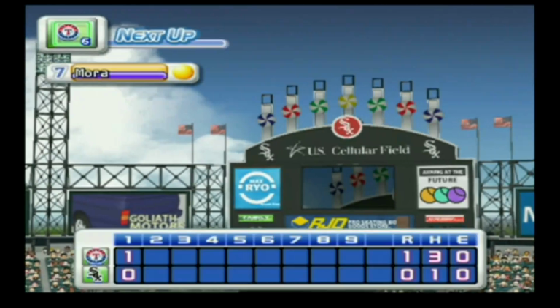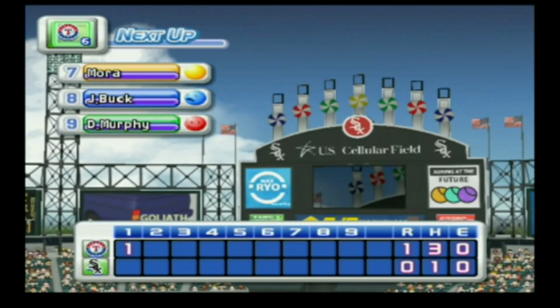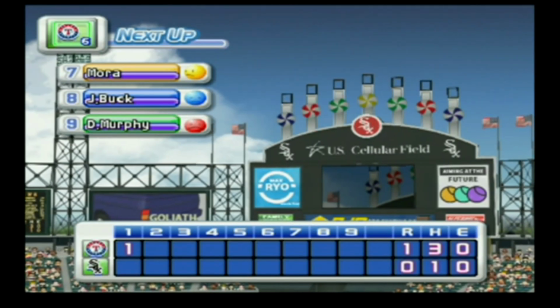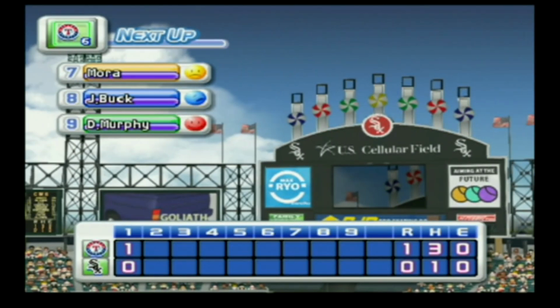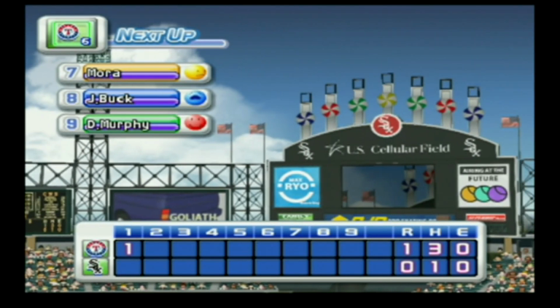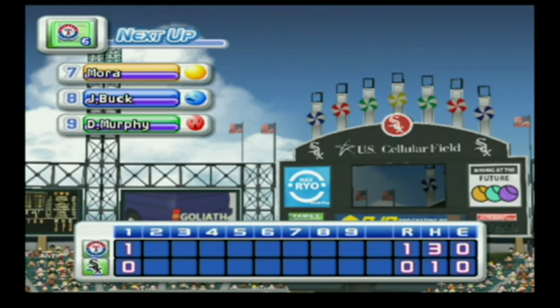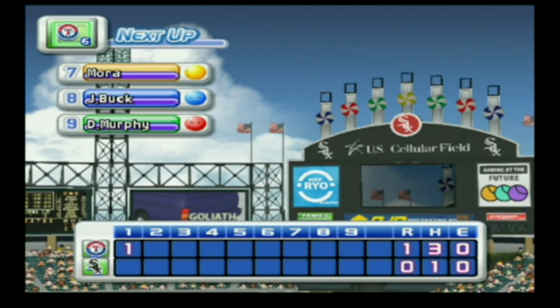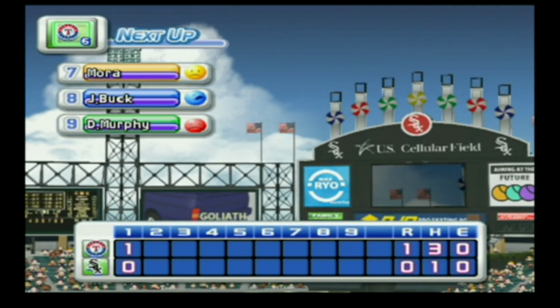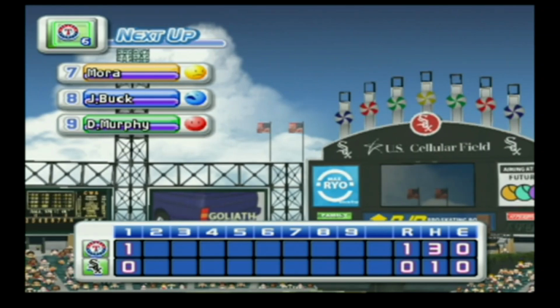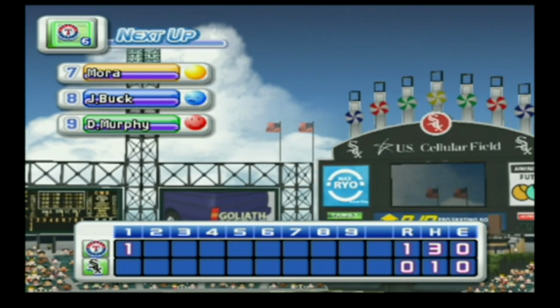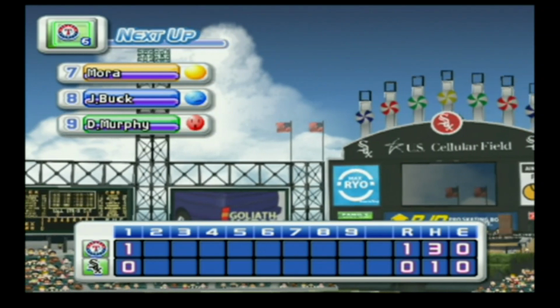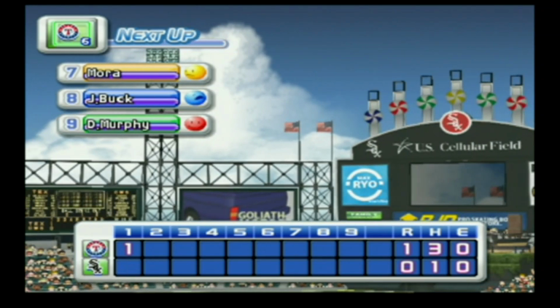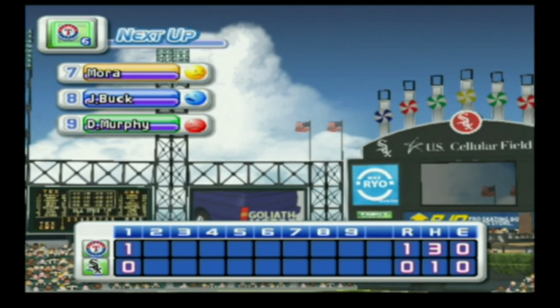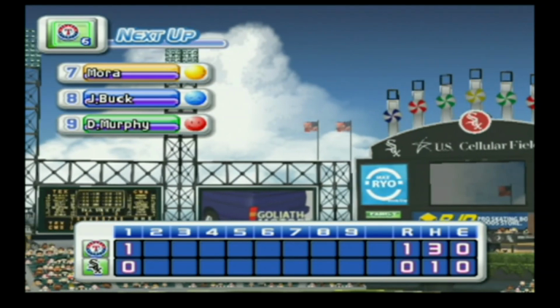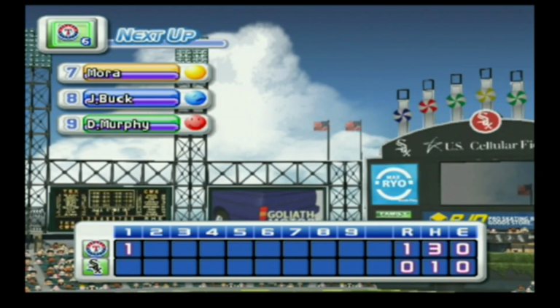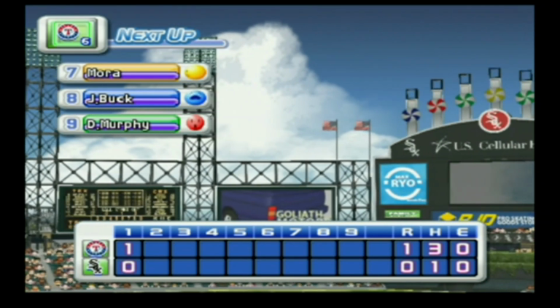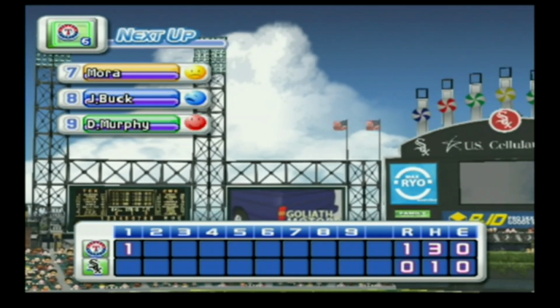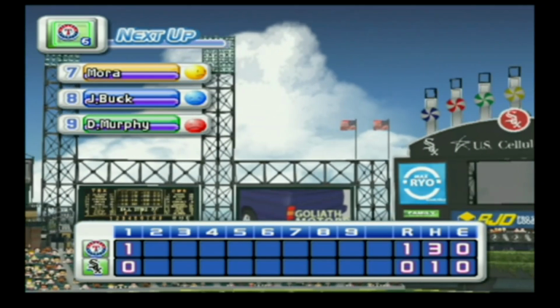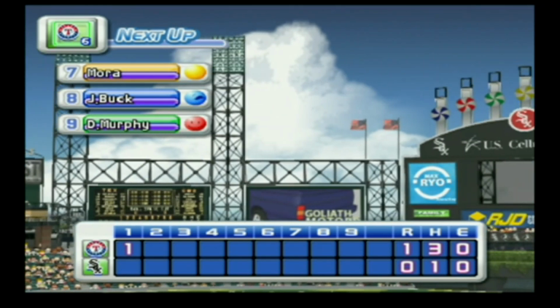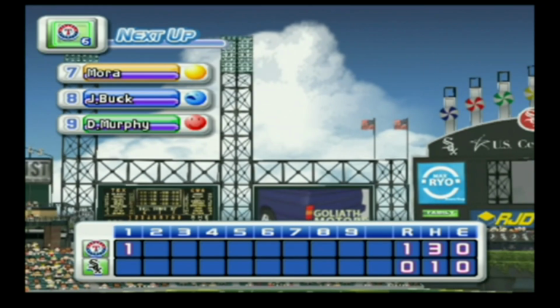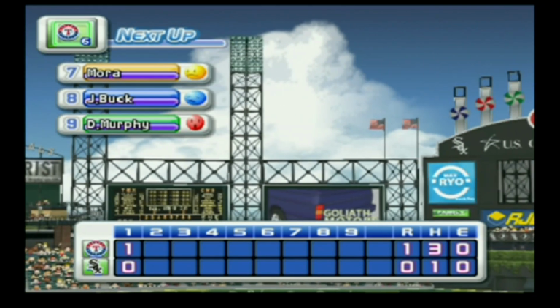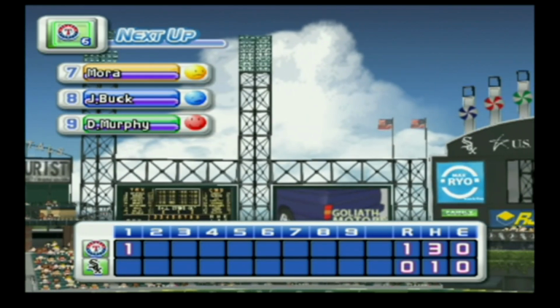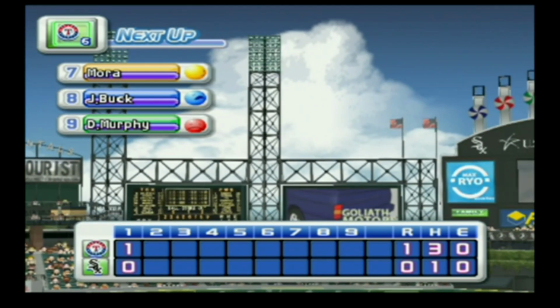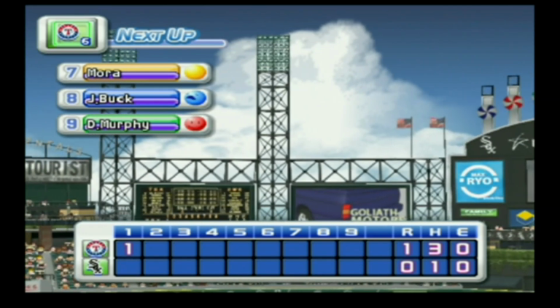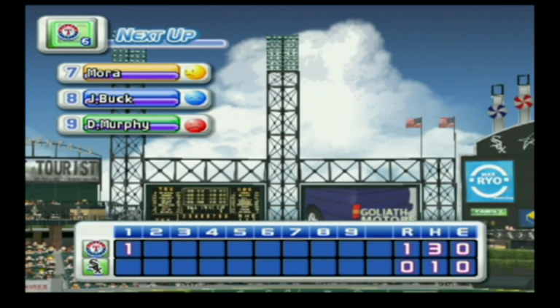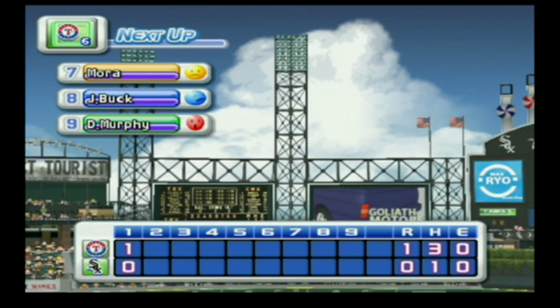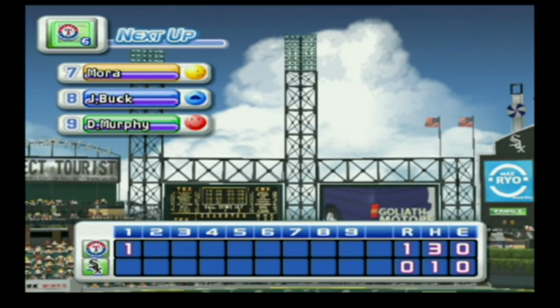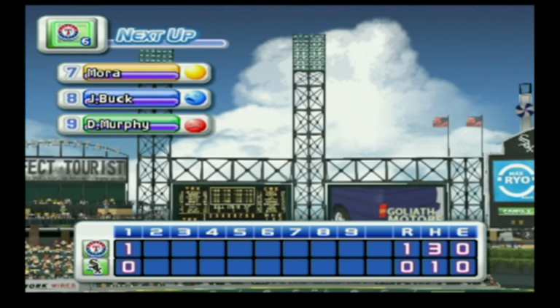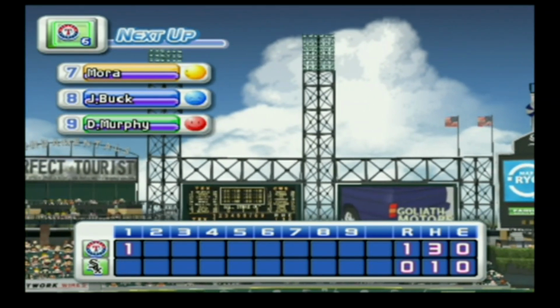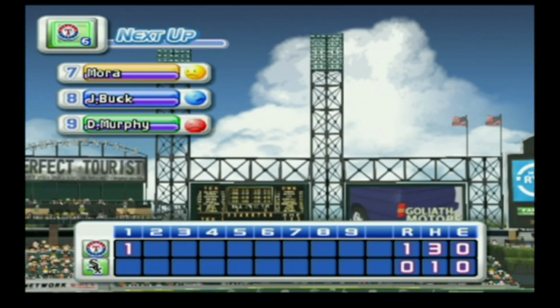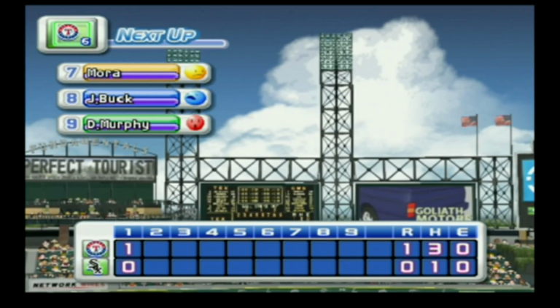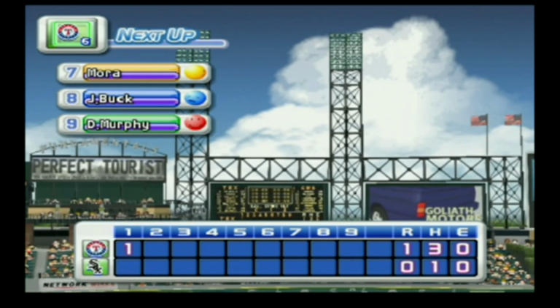No runs, one hit, no errors, one man left on base. At the end of the first inning — the White Sox zero, the Rangers one.